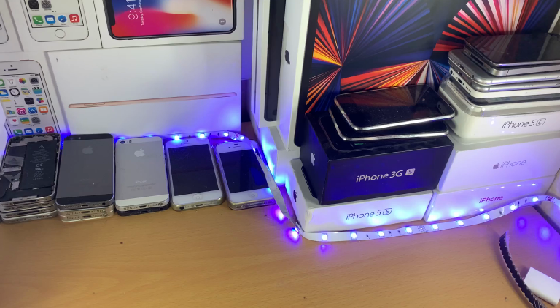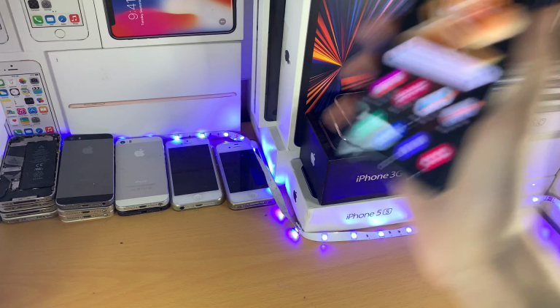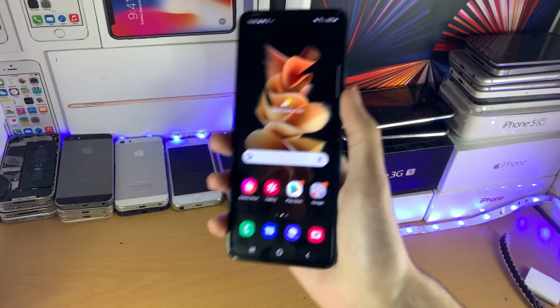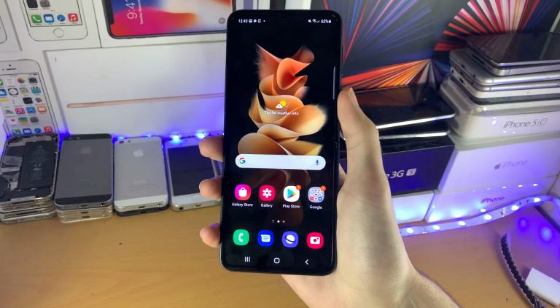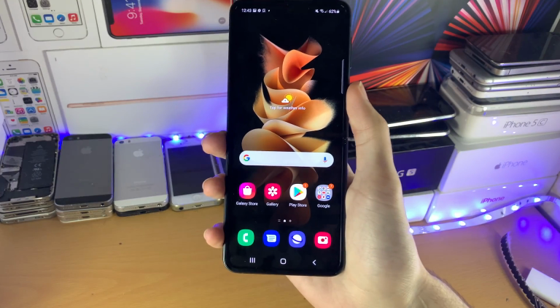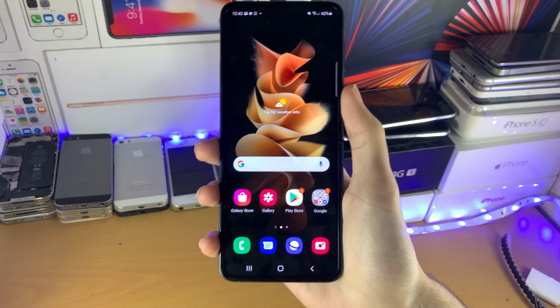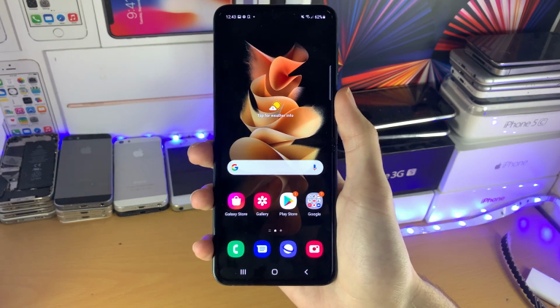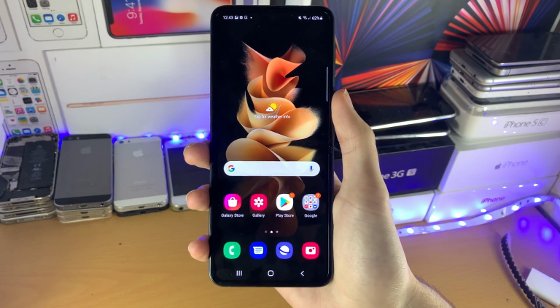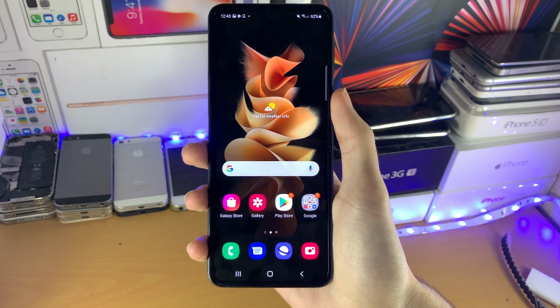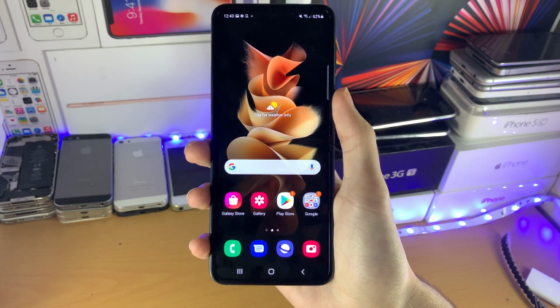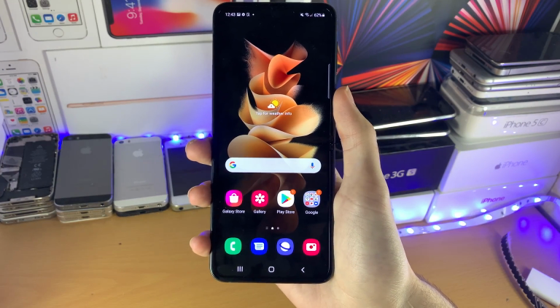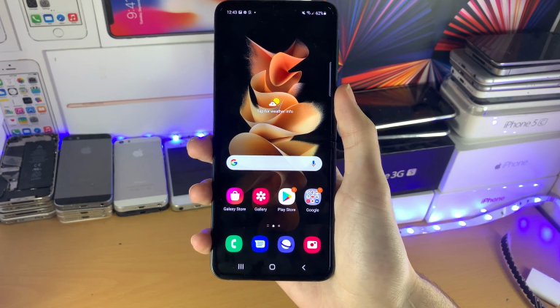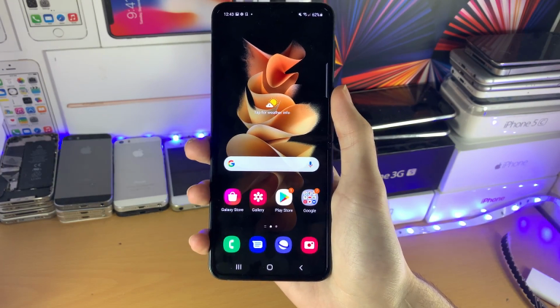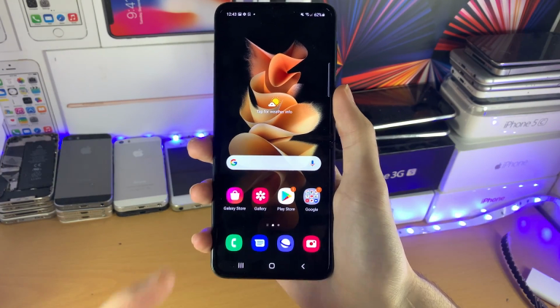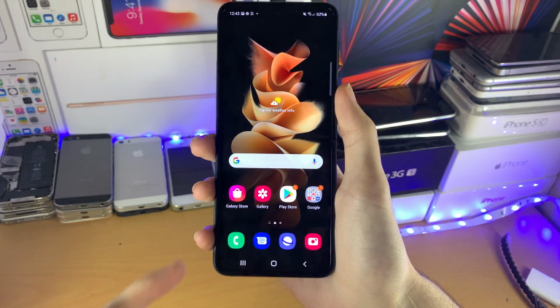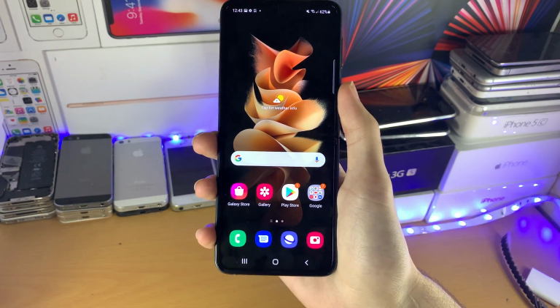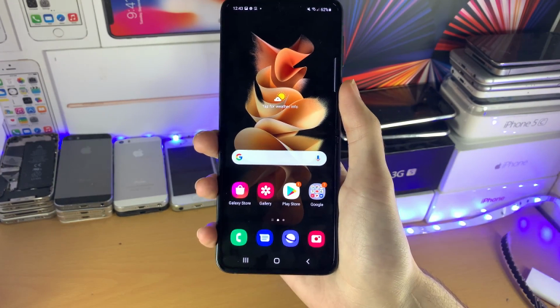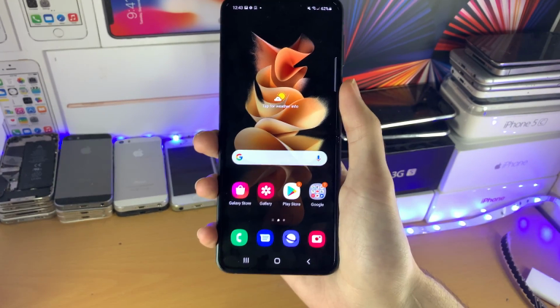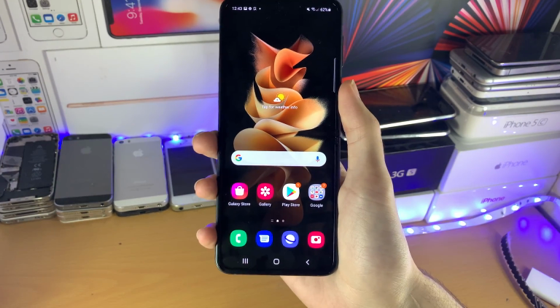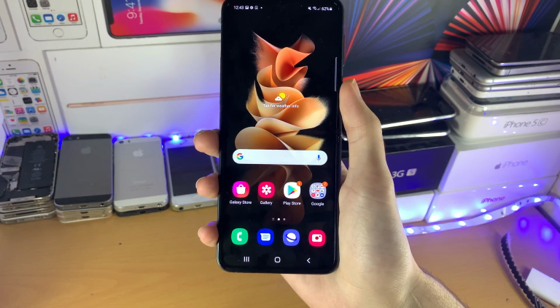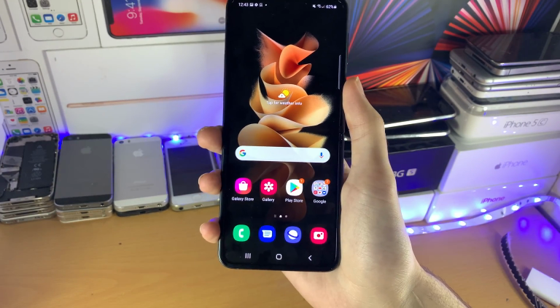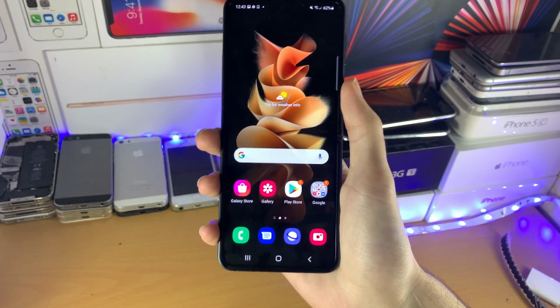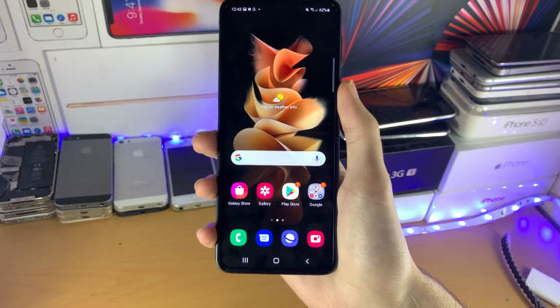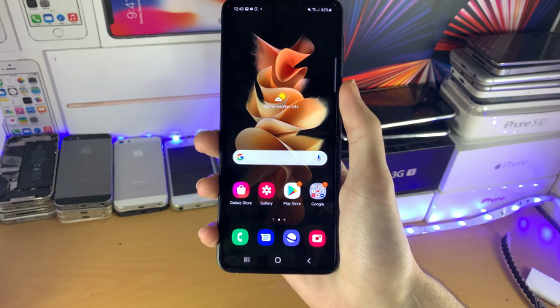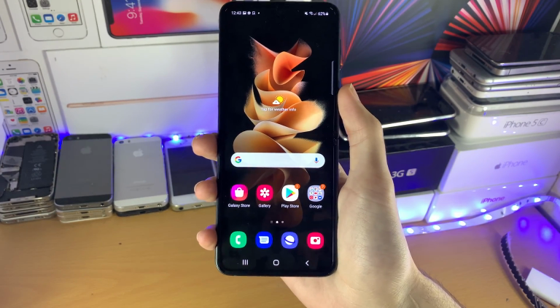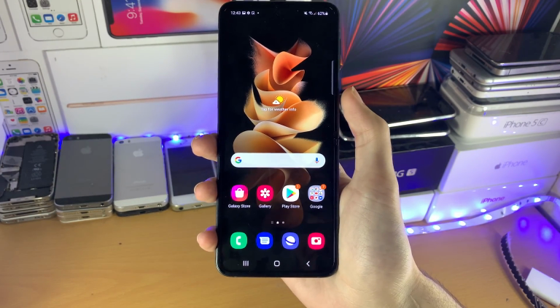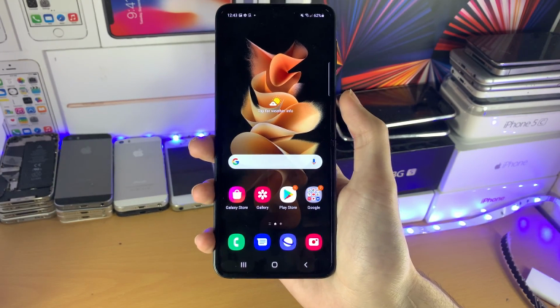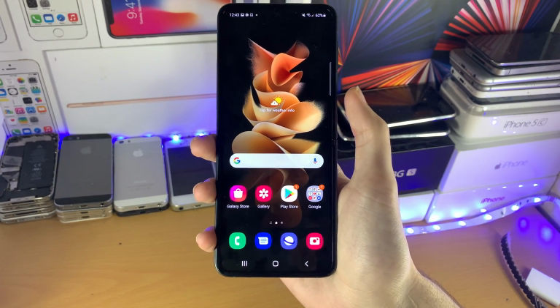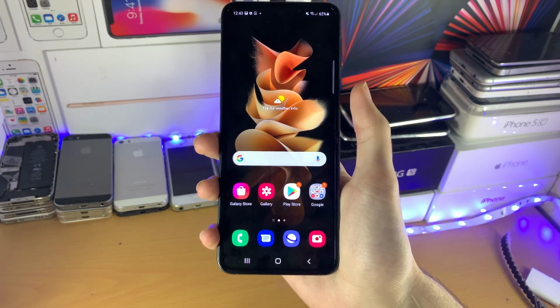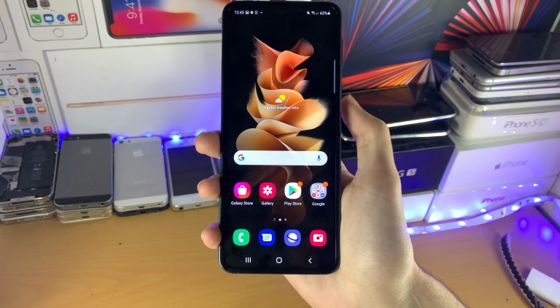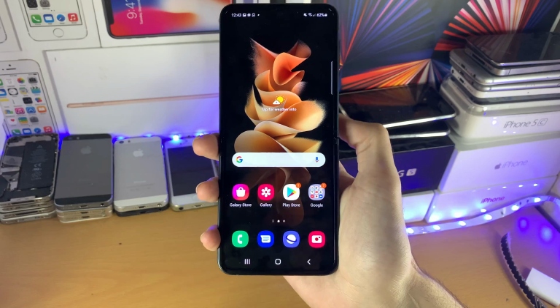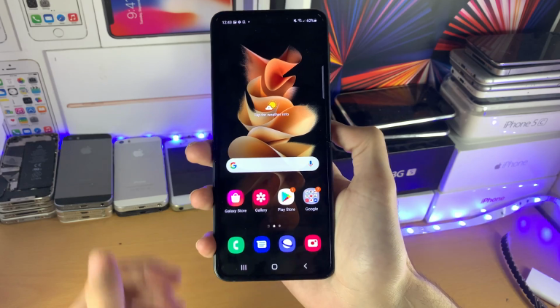Welcome everyone. I would like to show you how to take a screenshot on your Samsung Galaxy Z Flip 3.